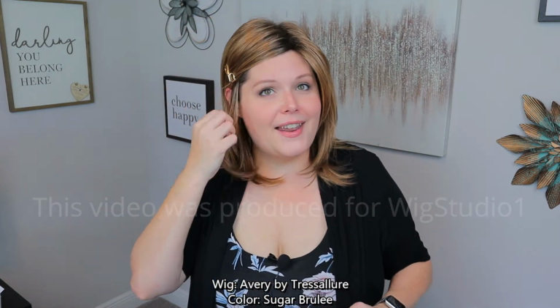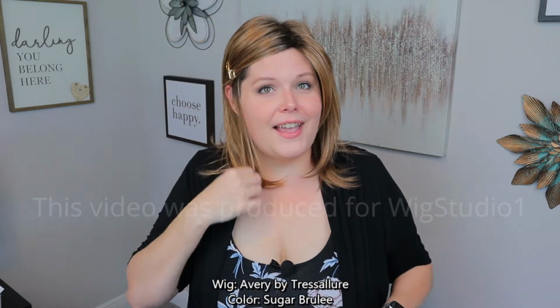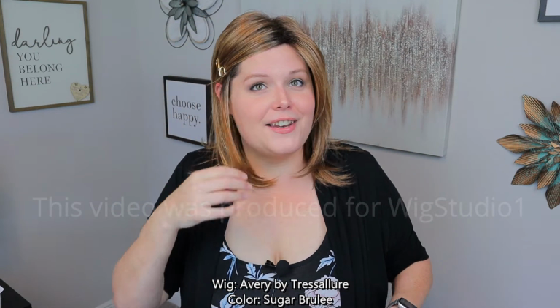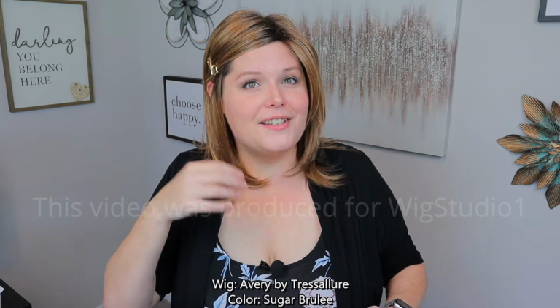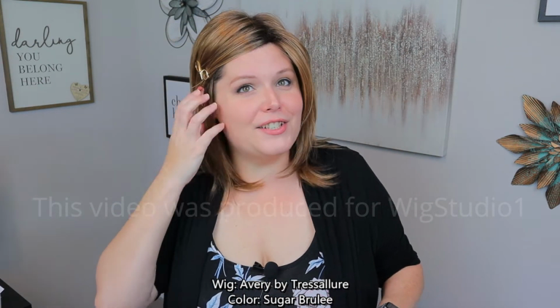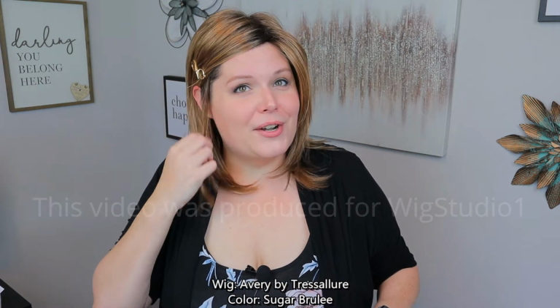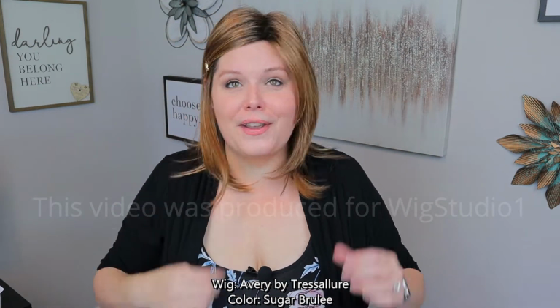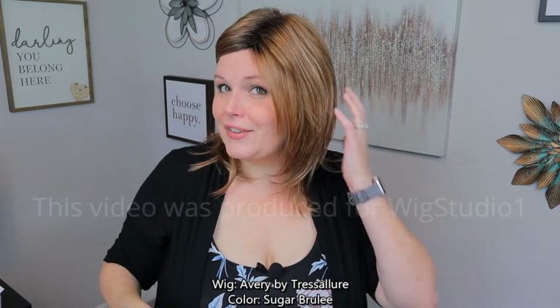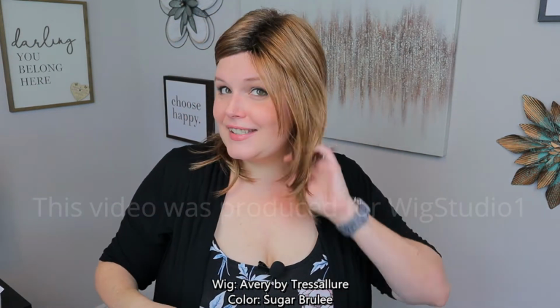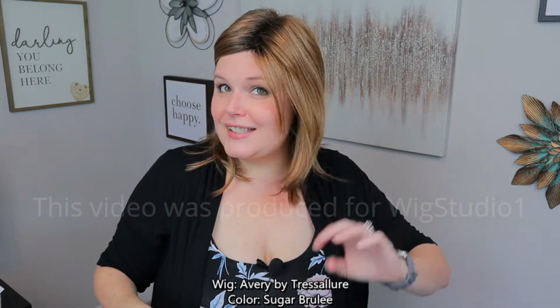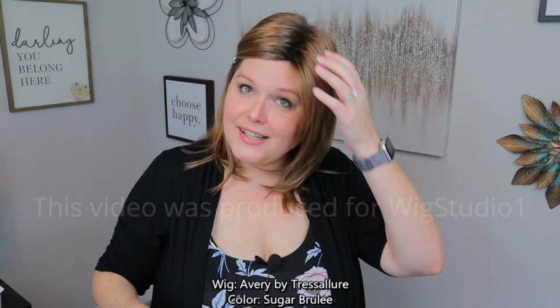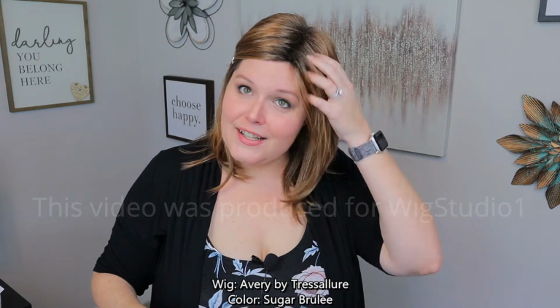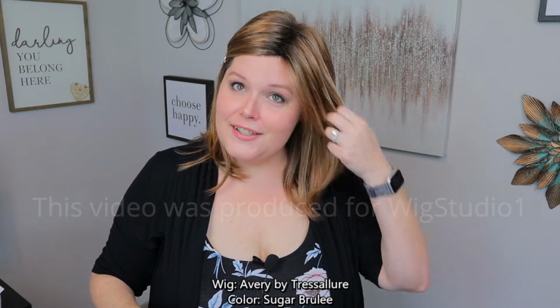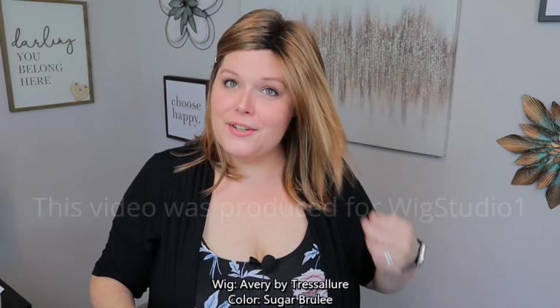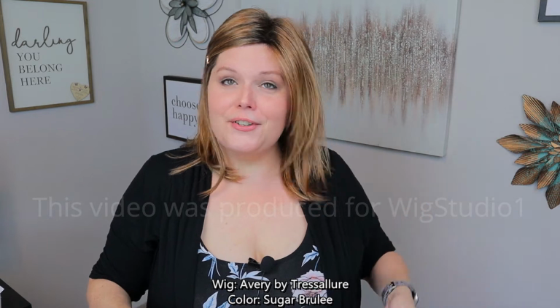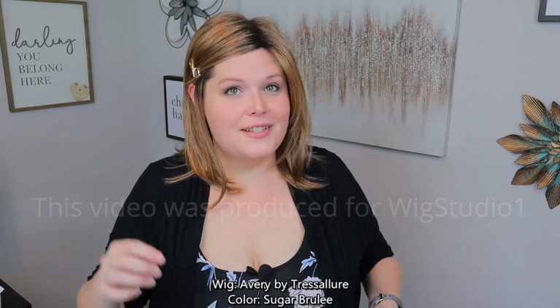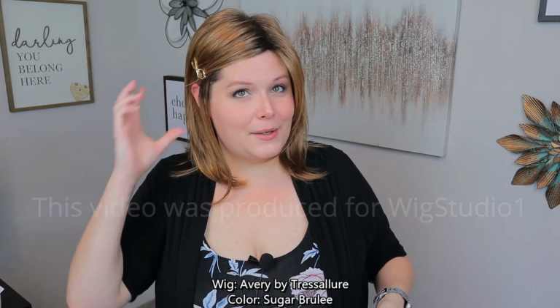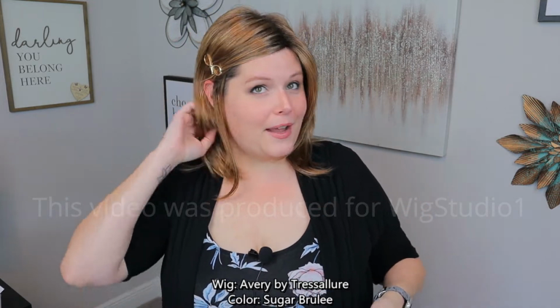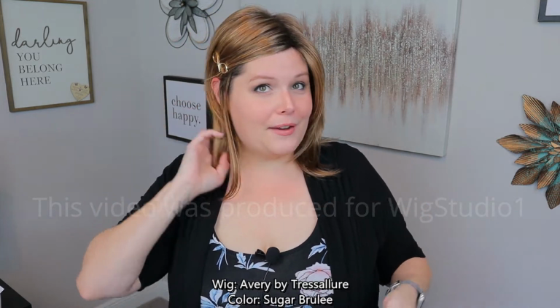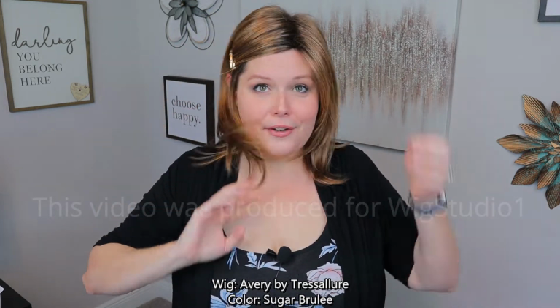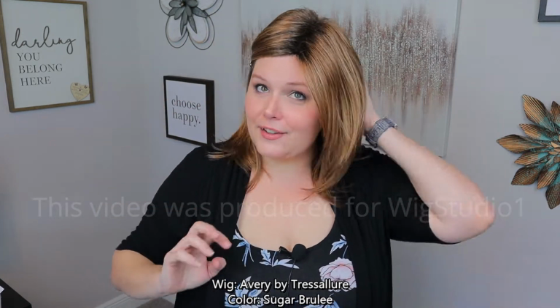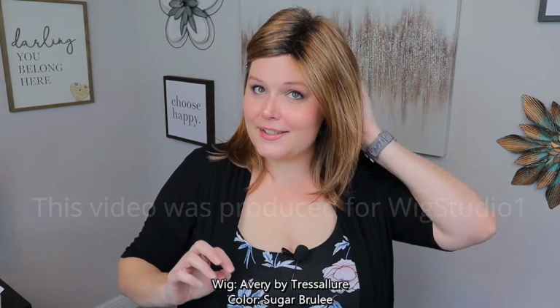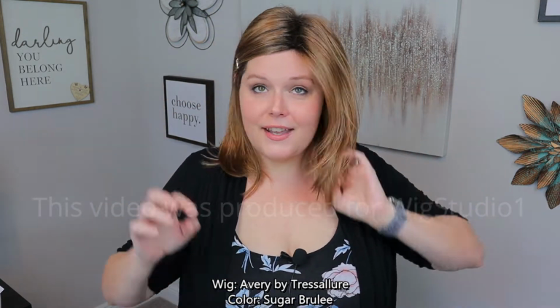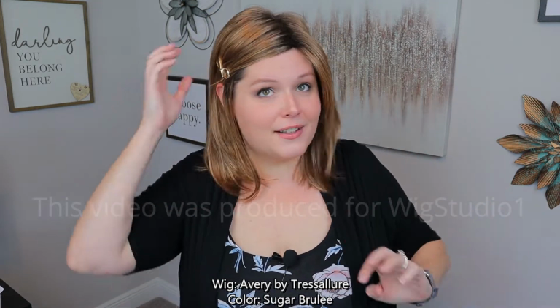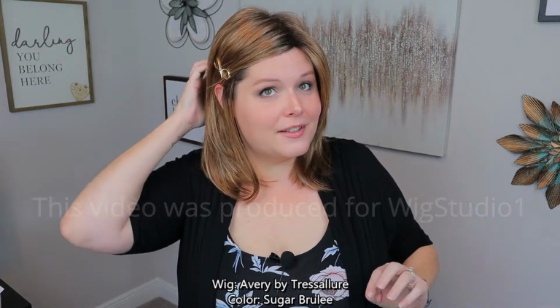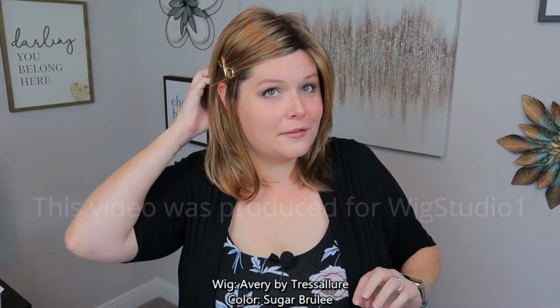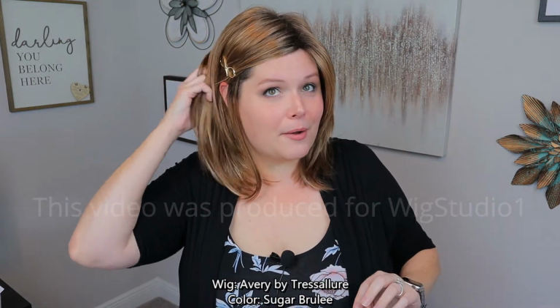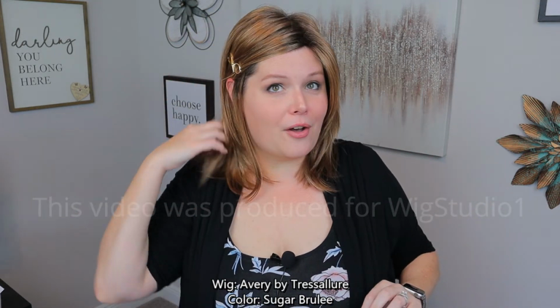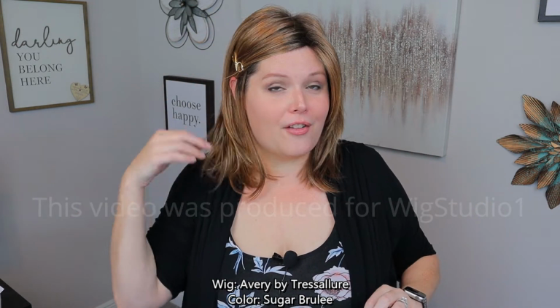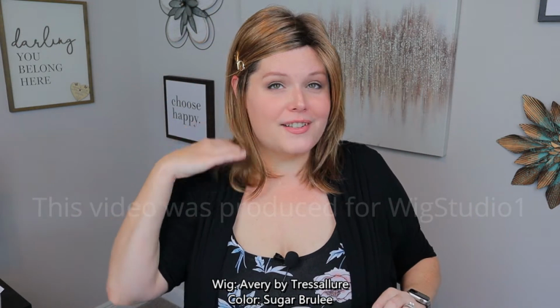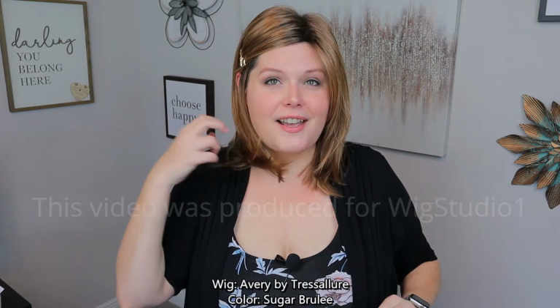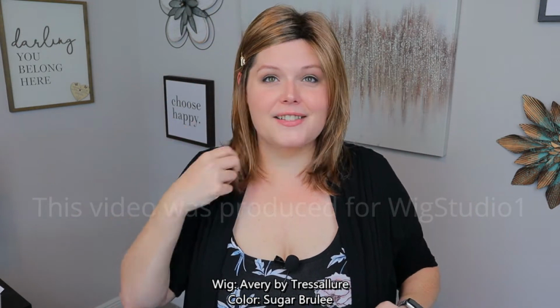Let me go ahead and do a quick 360 so you can see what Avery looks like from all sides.